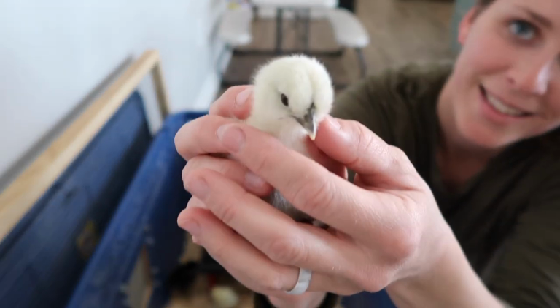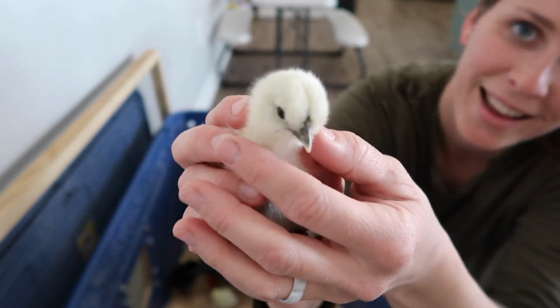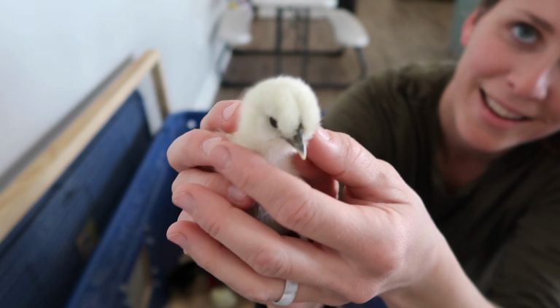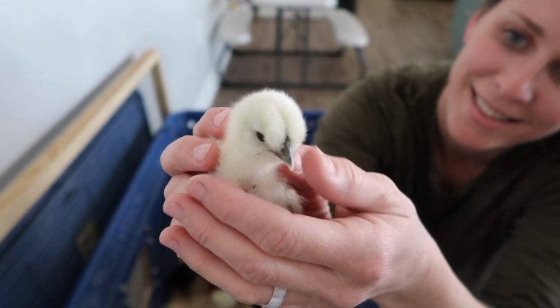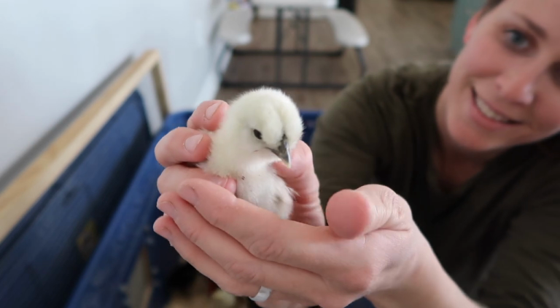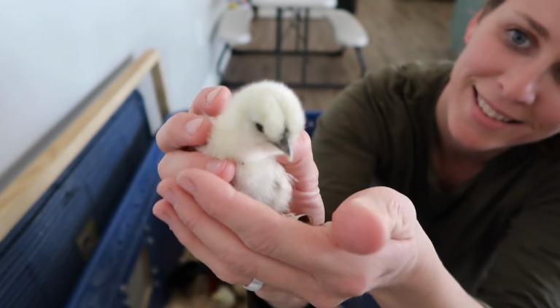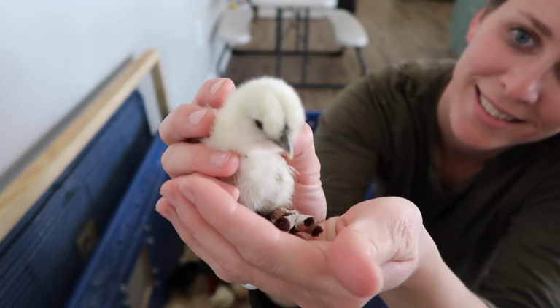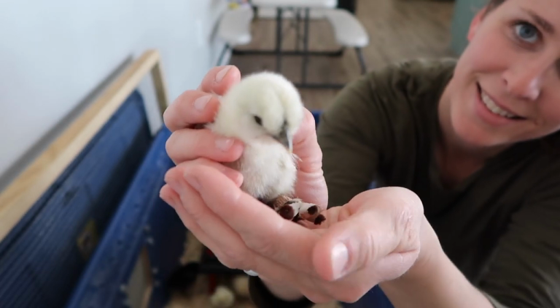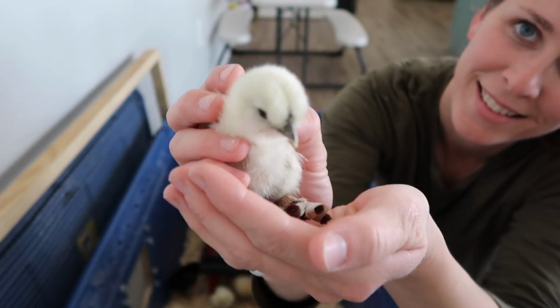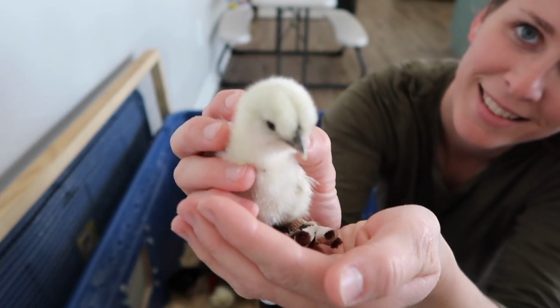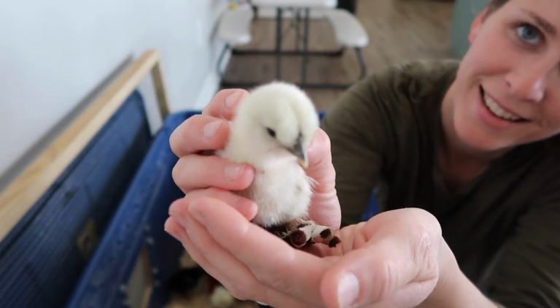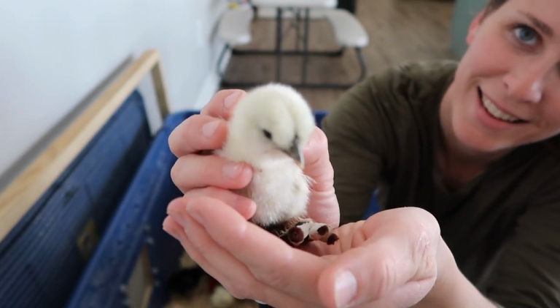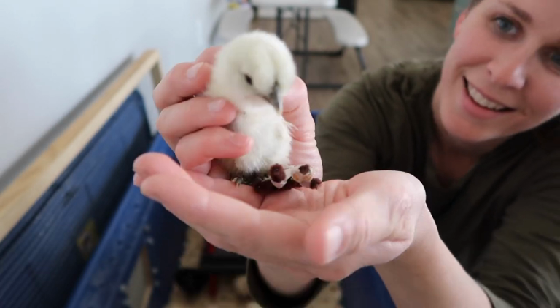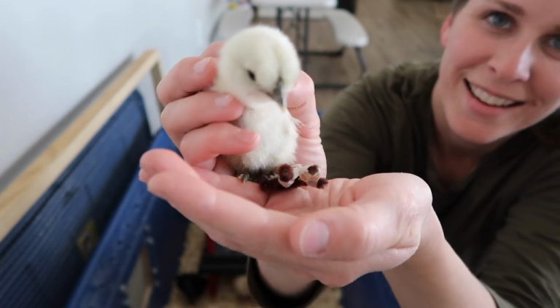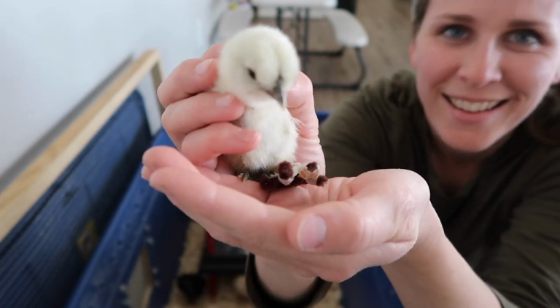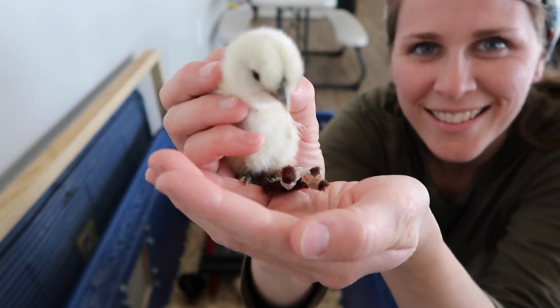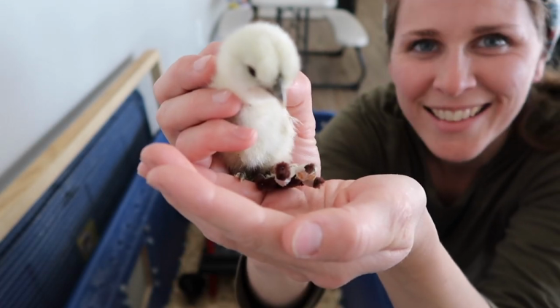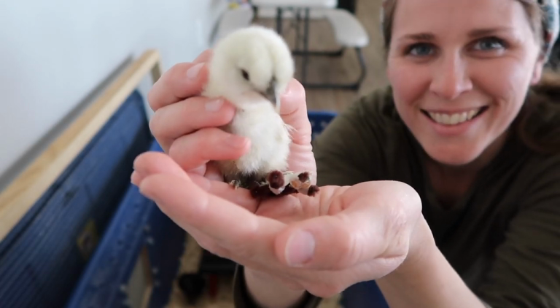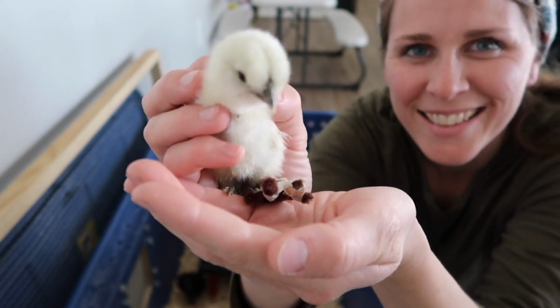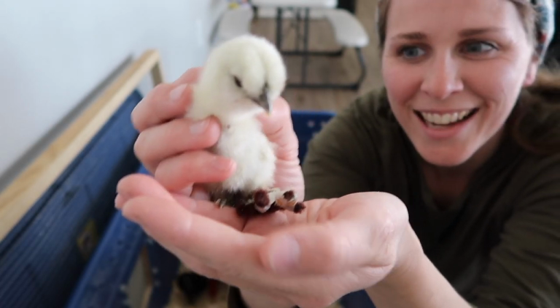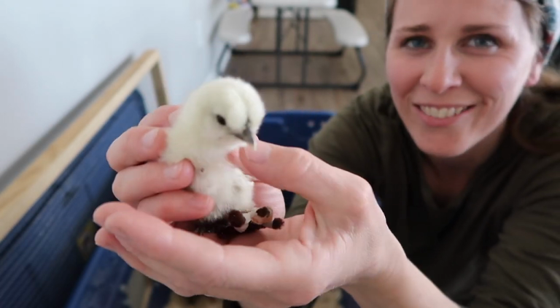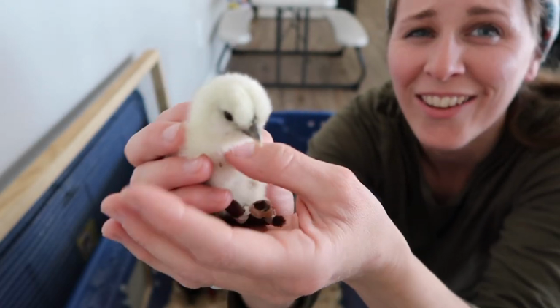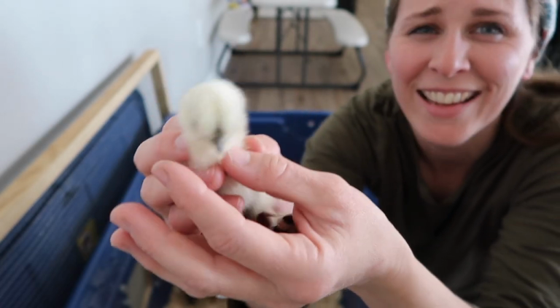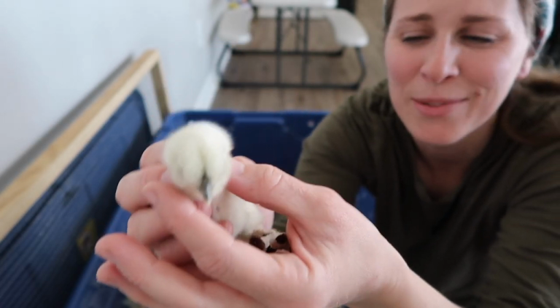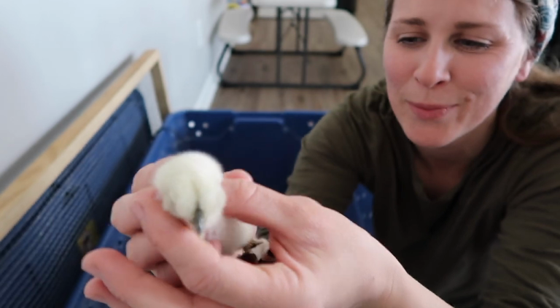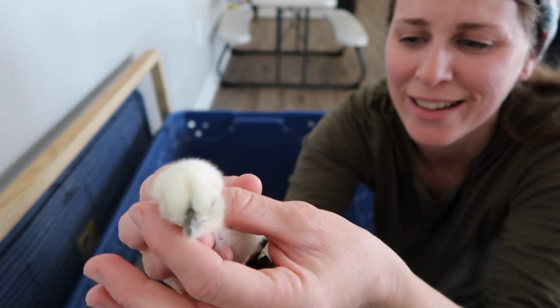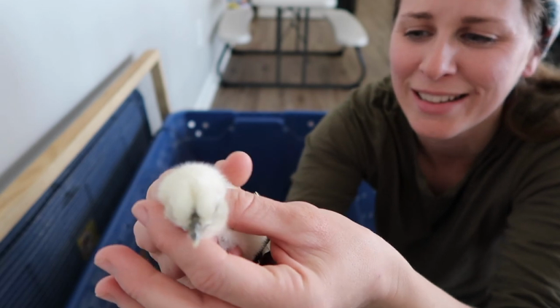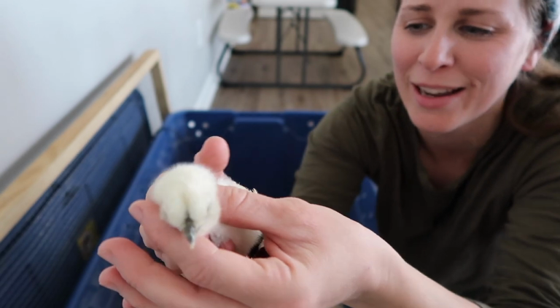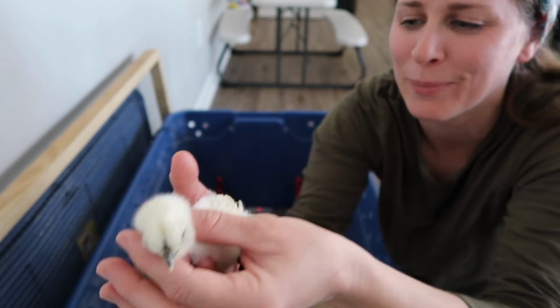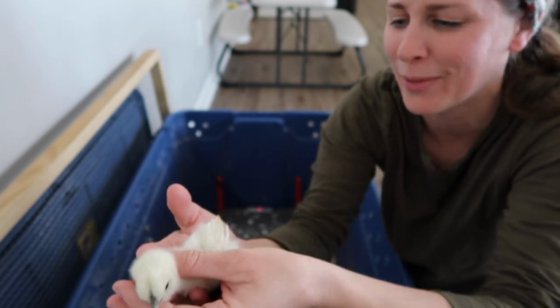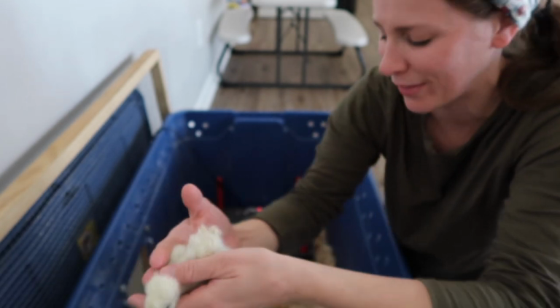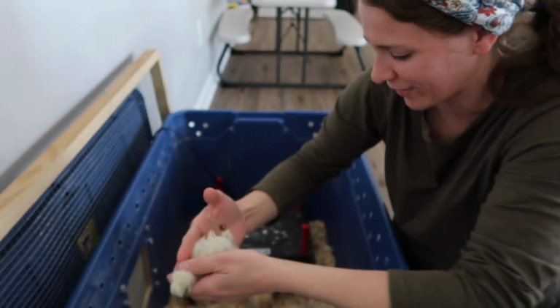Oh no — I think it has pooped on my hand. Yep. Oh lovely.